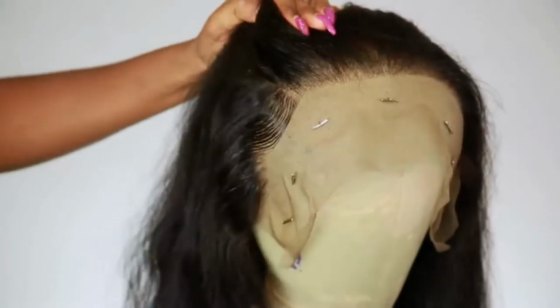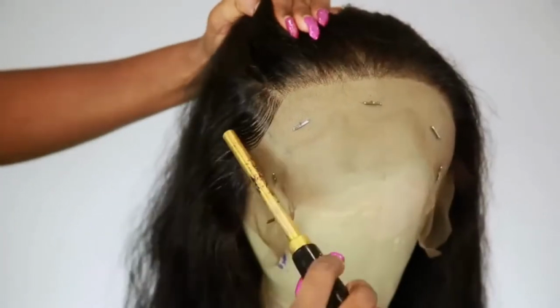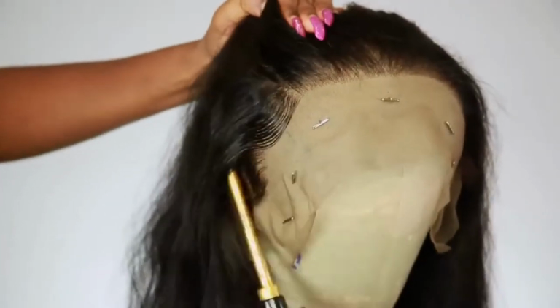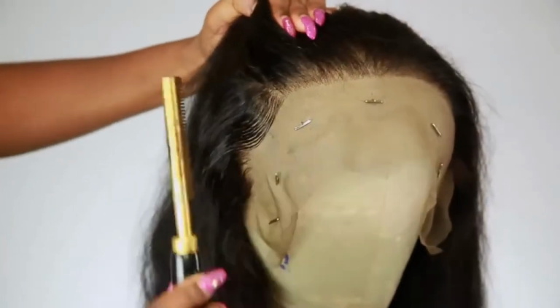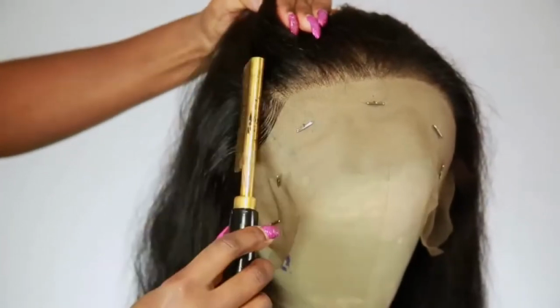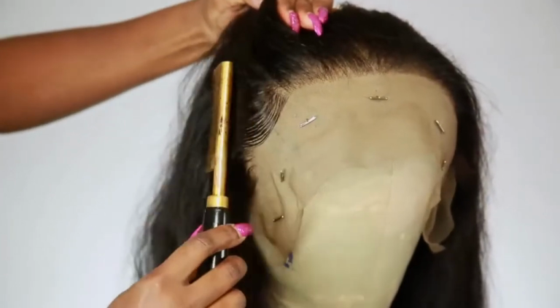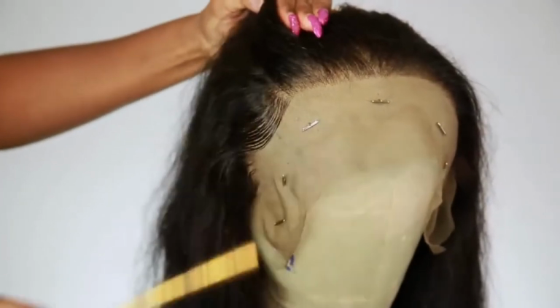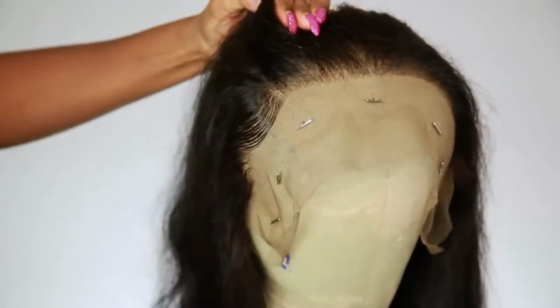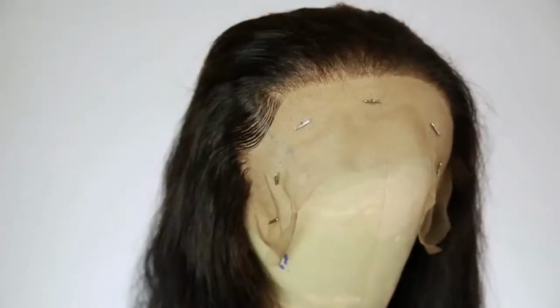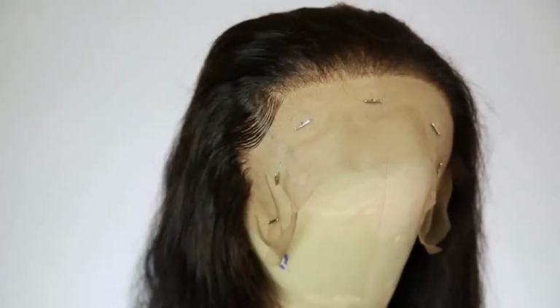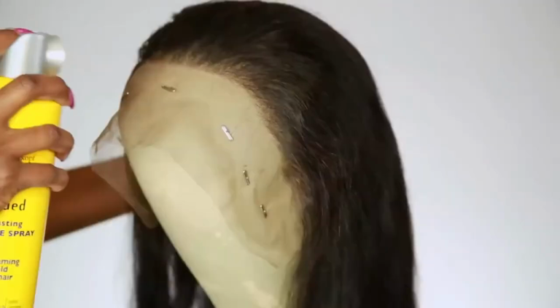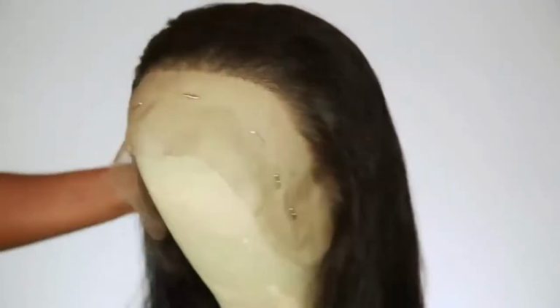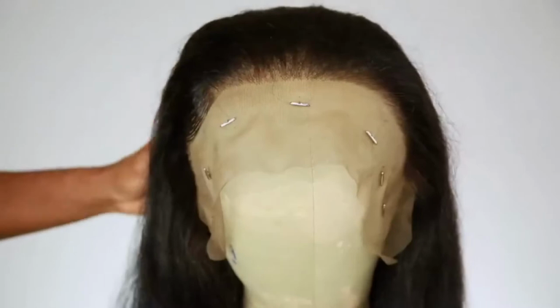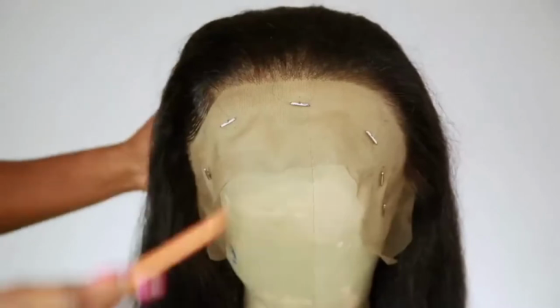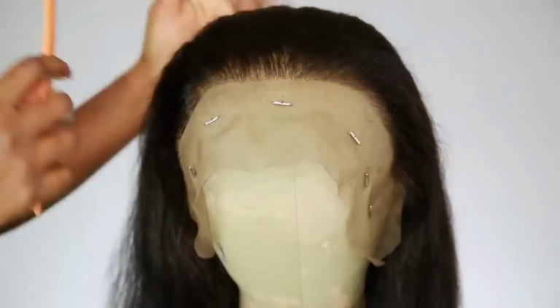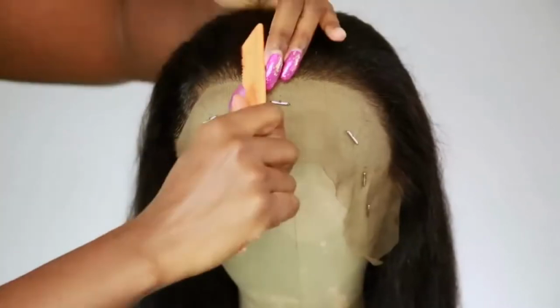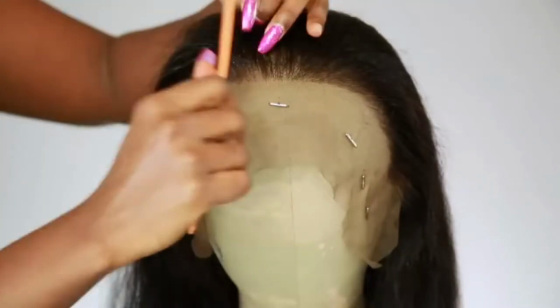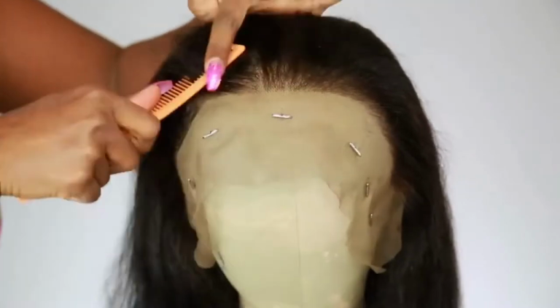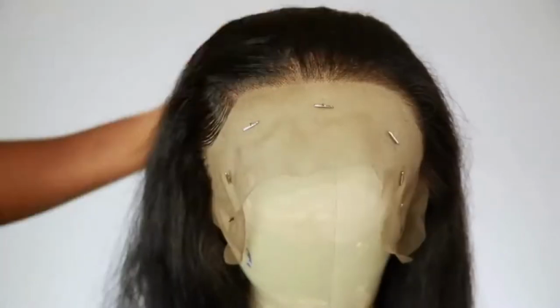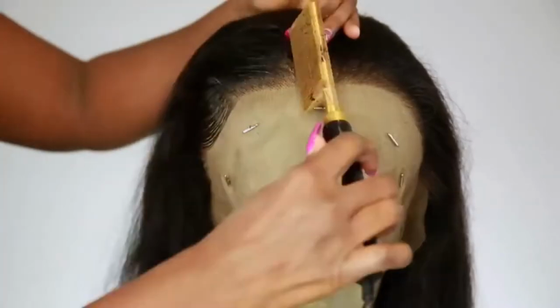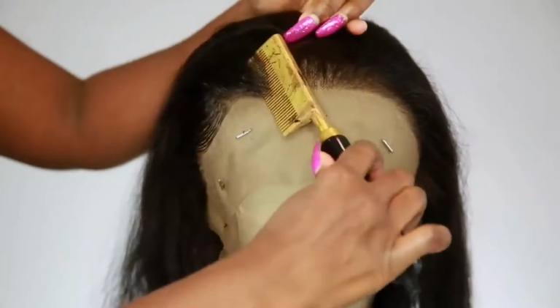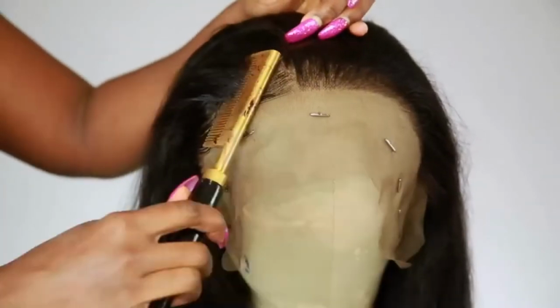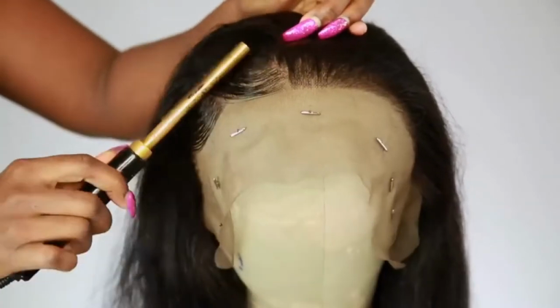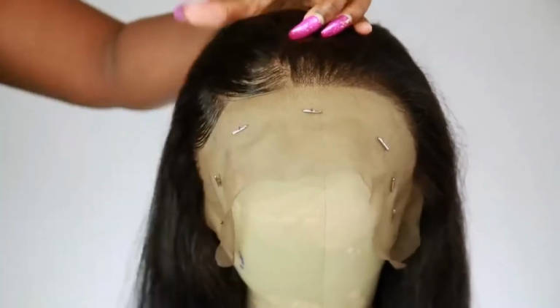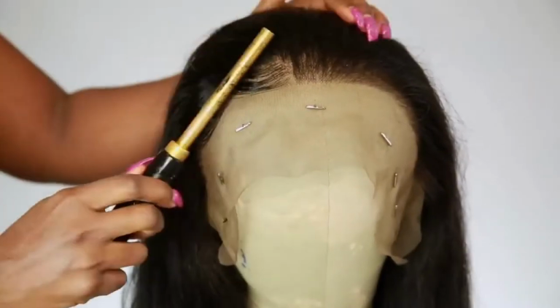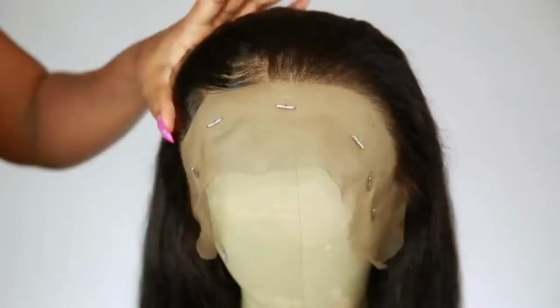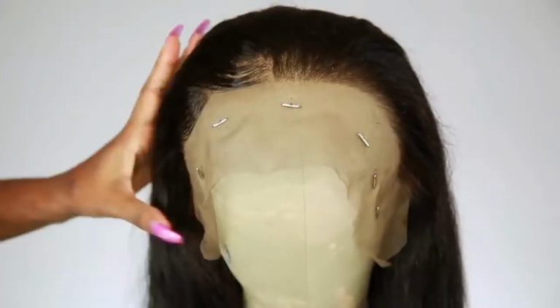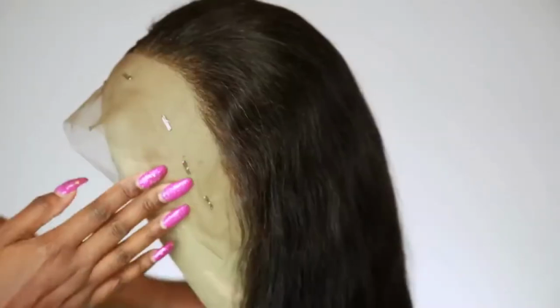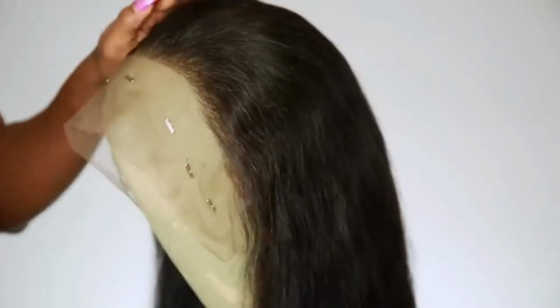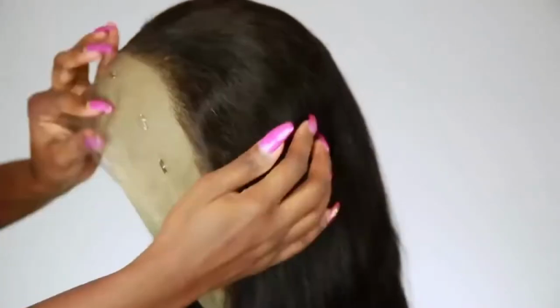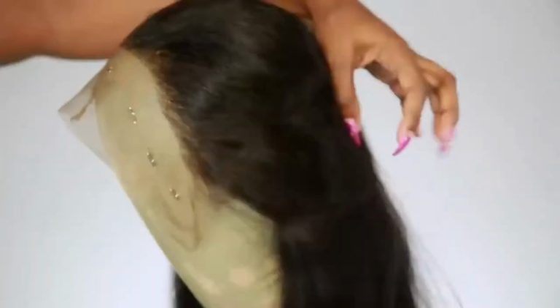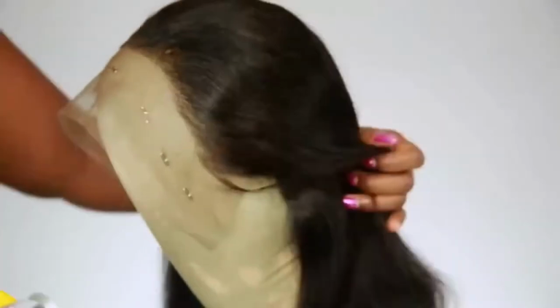Now I'm going to show you guys how I'm going to lay the hairline. I'm just using a little bit of Got2B glue in my hot comb and we're going to go ahead and slay them edges, honey.